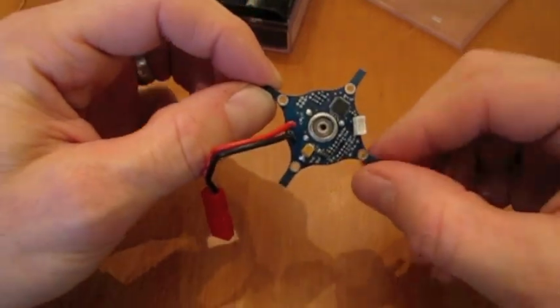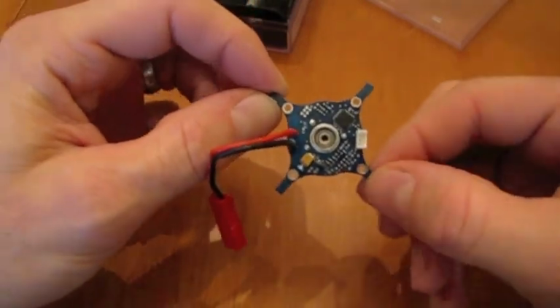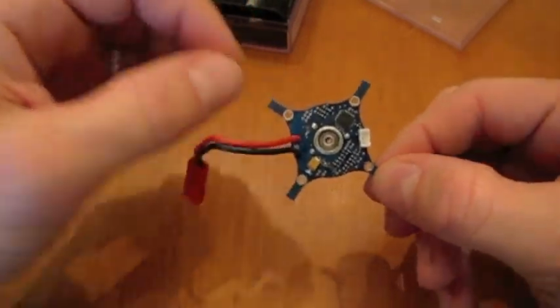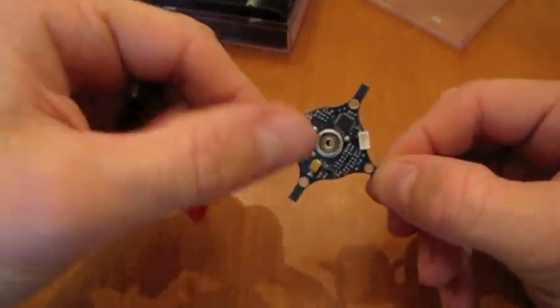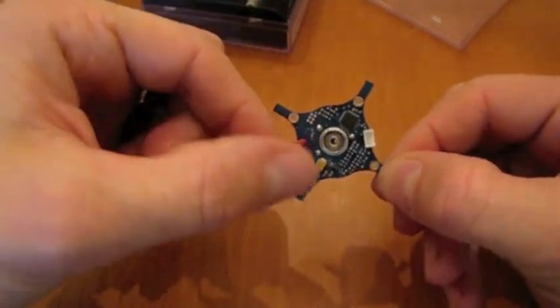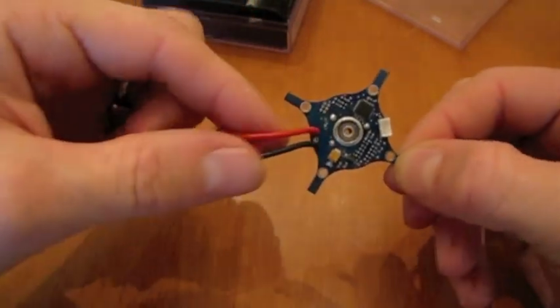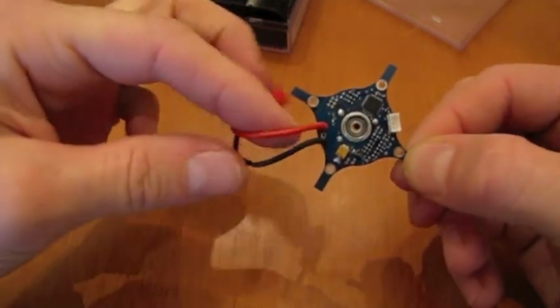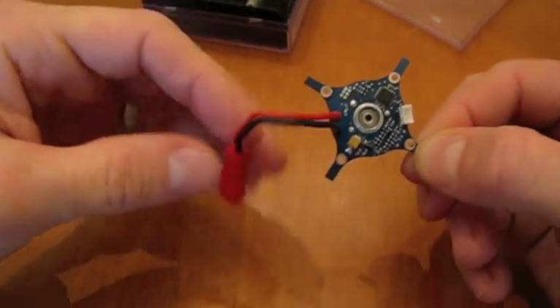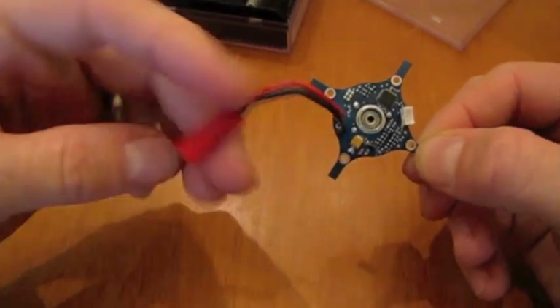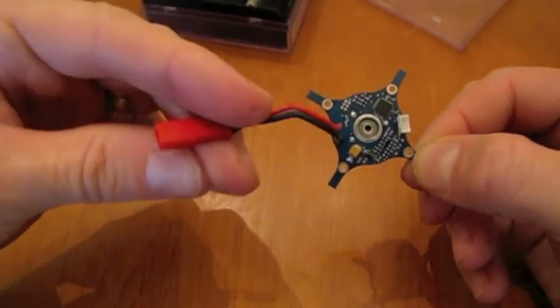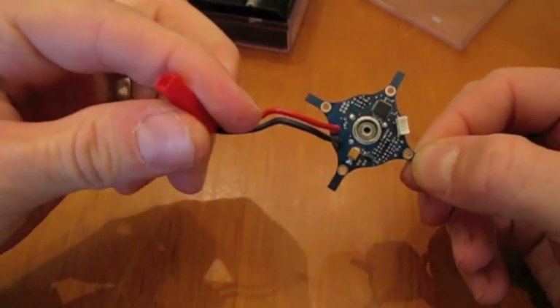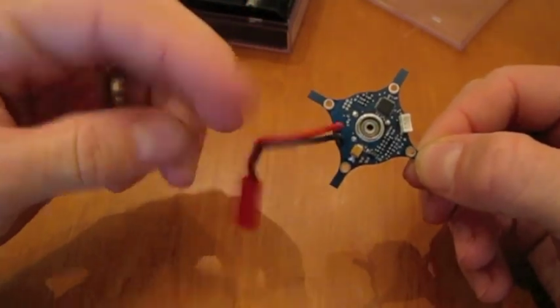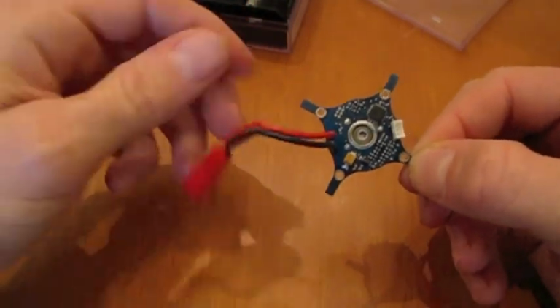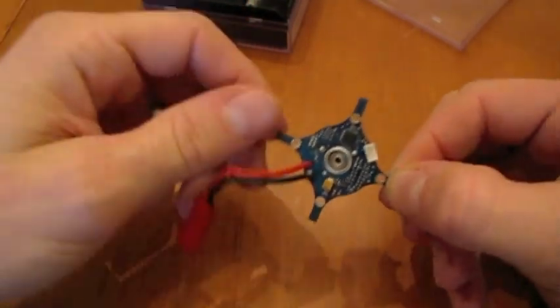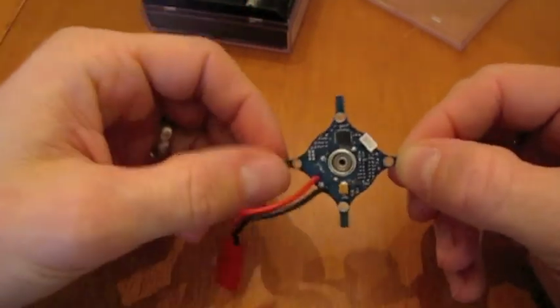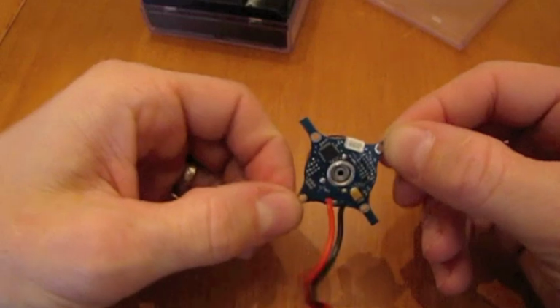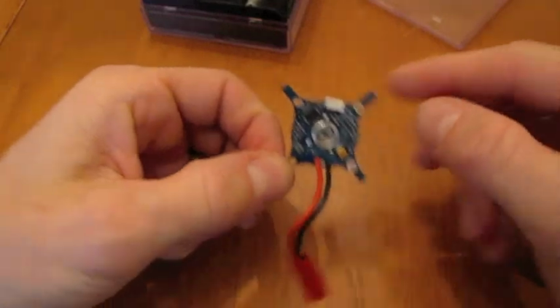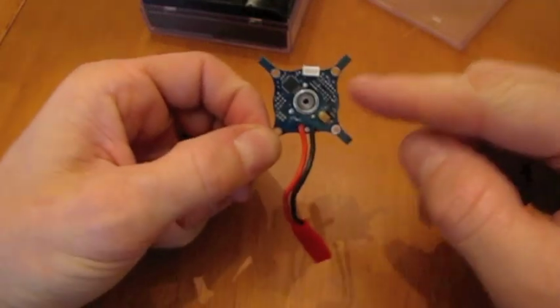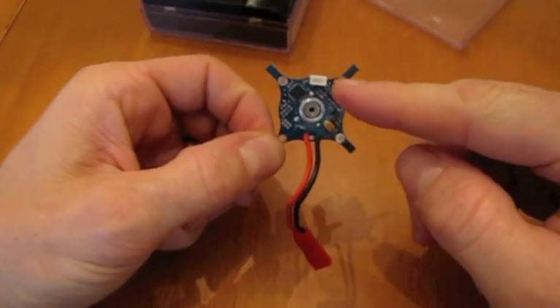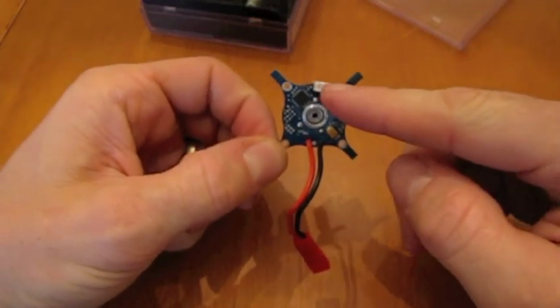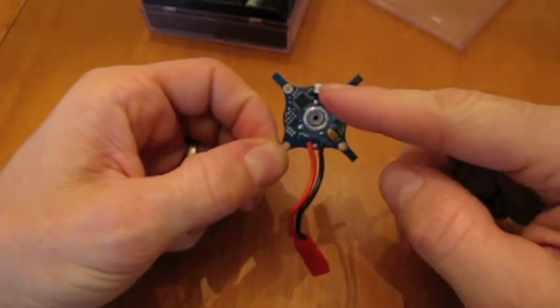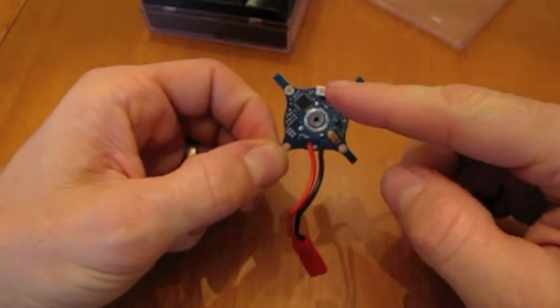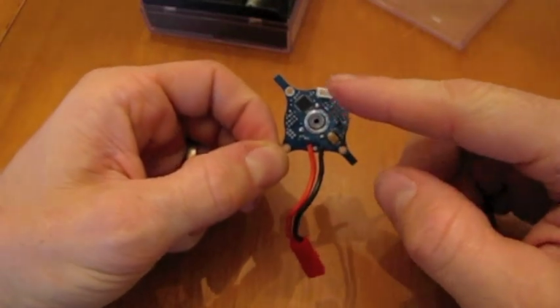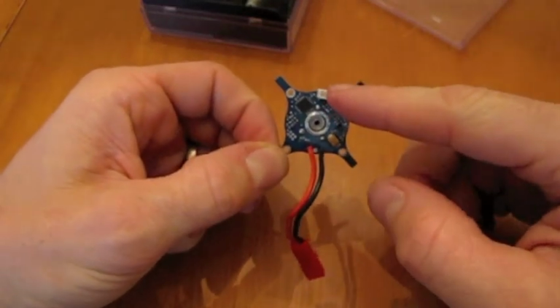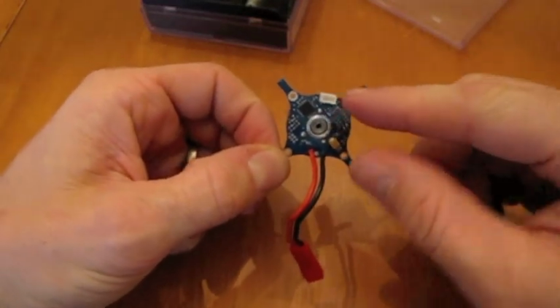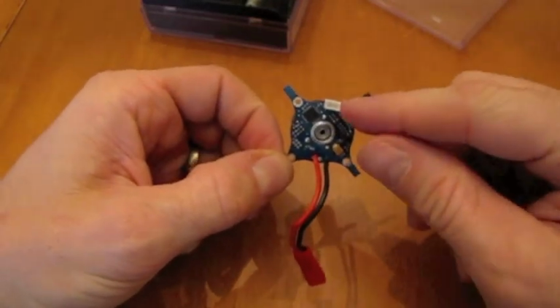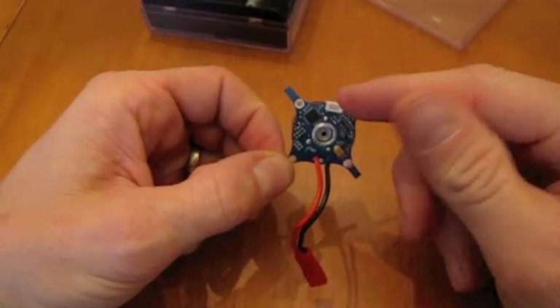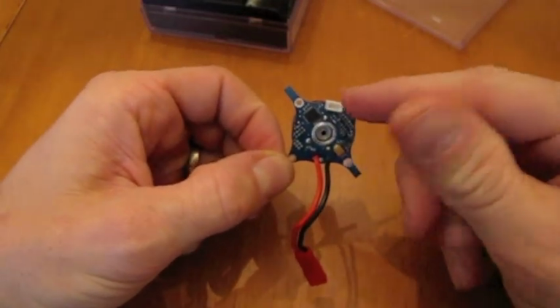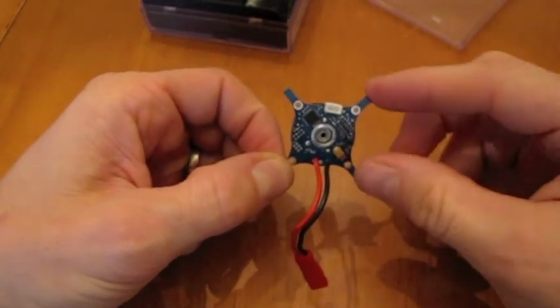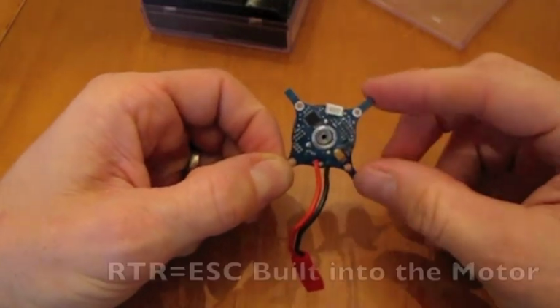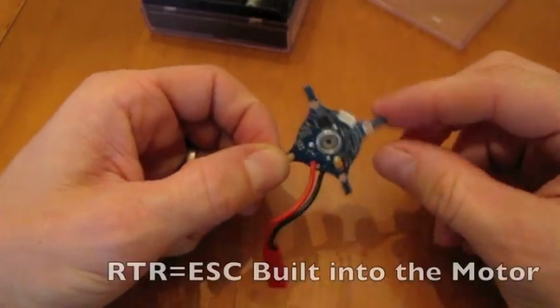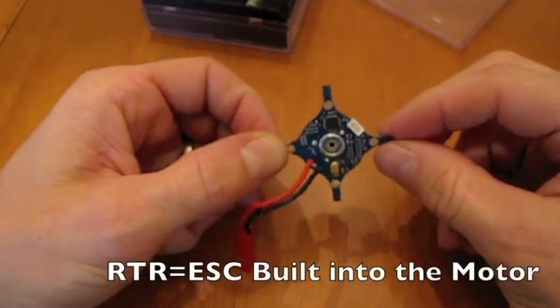You've got a connection out here — this is for your battery. You've got a connection right here, and this is where you plug in the wire to go to your receiver.